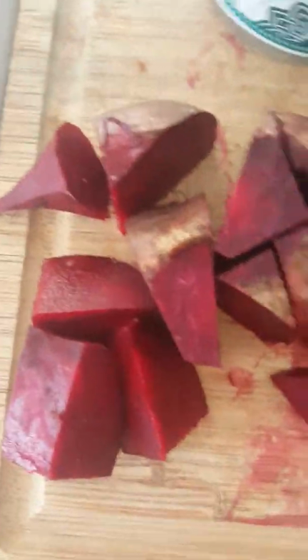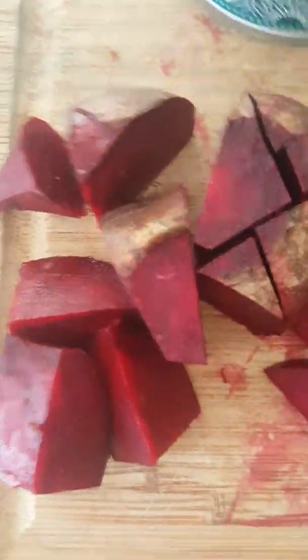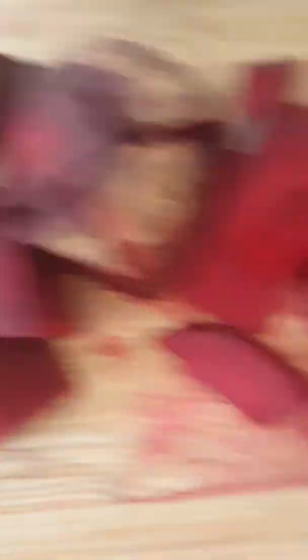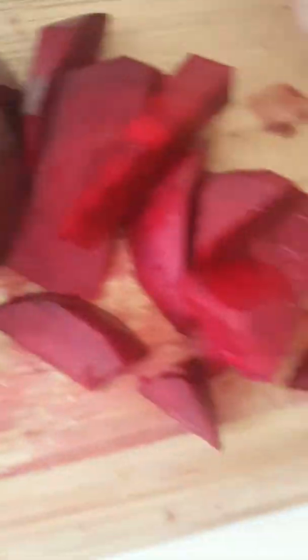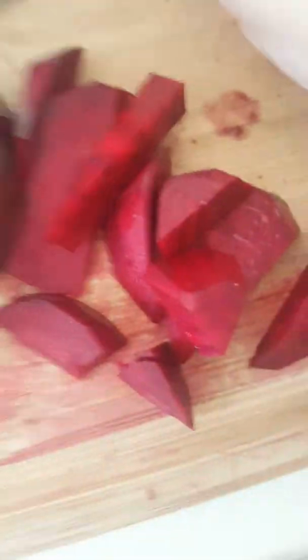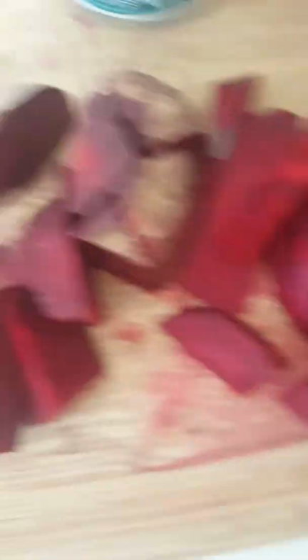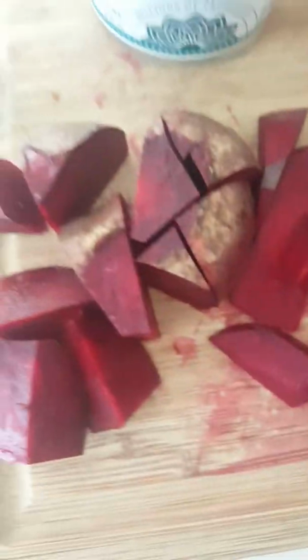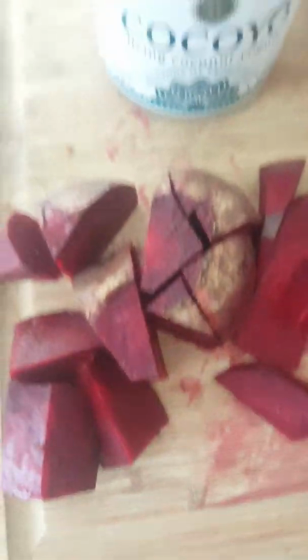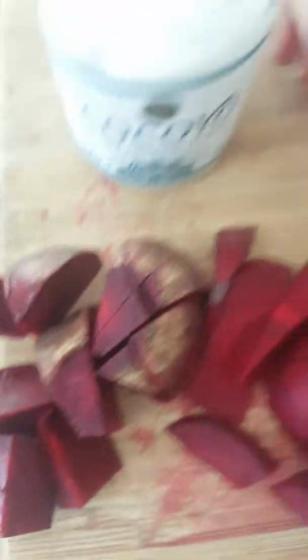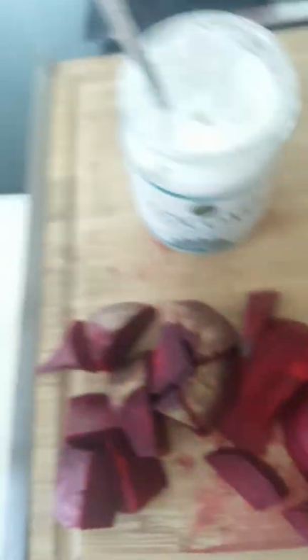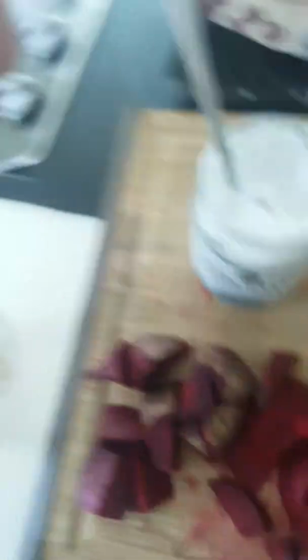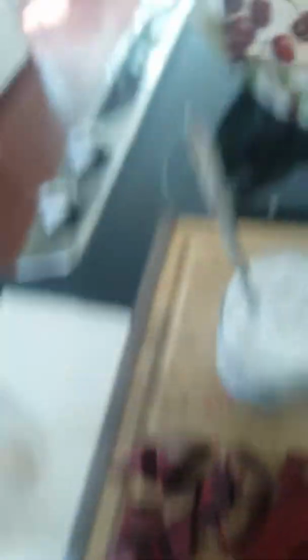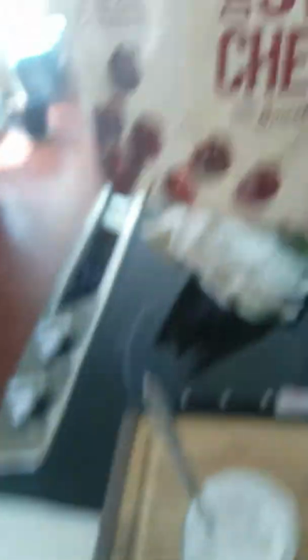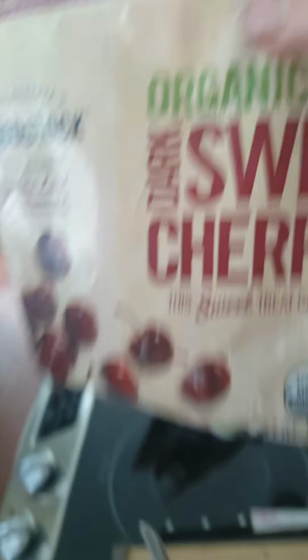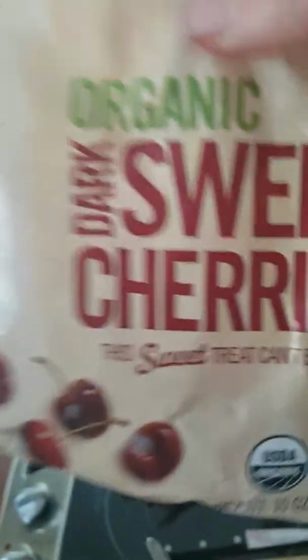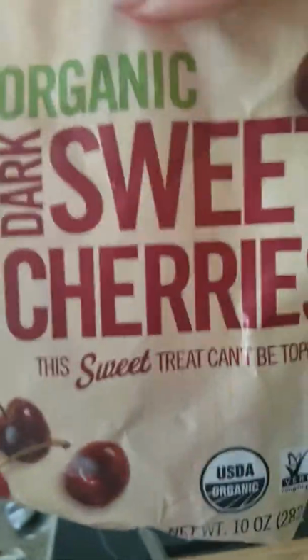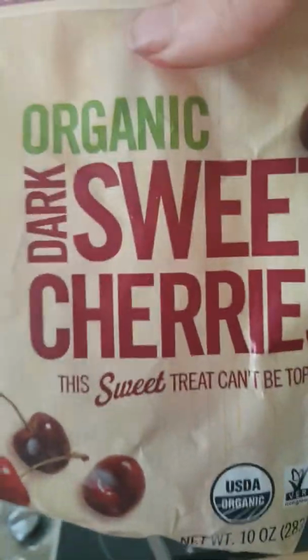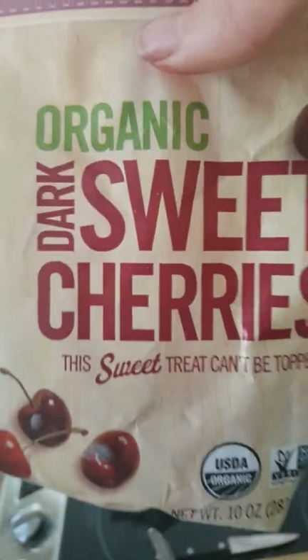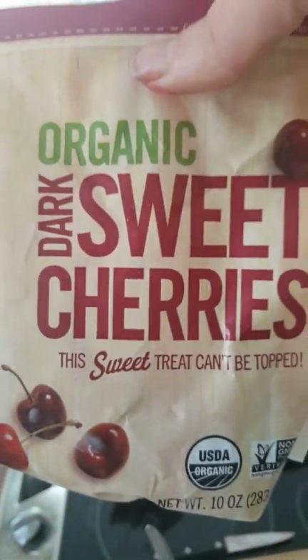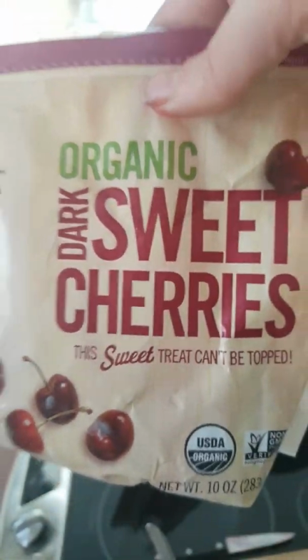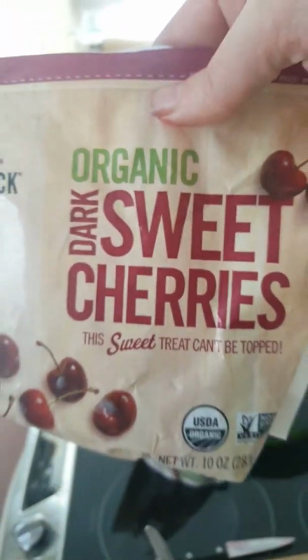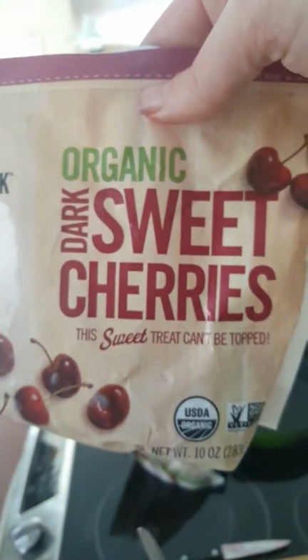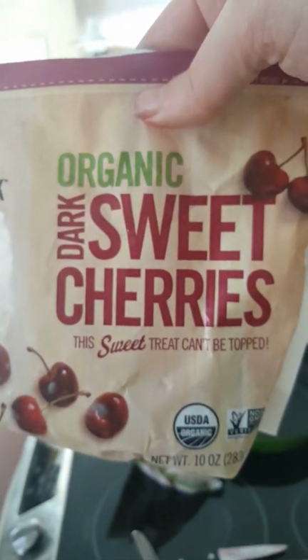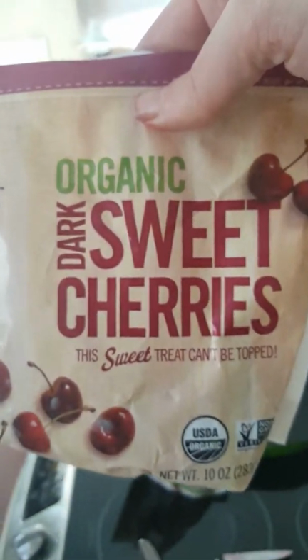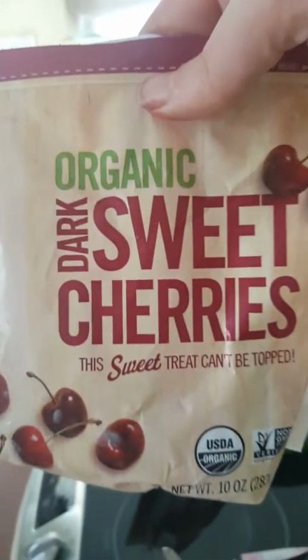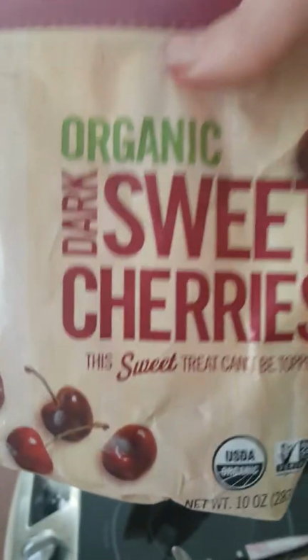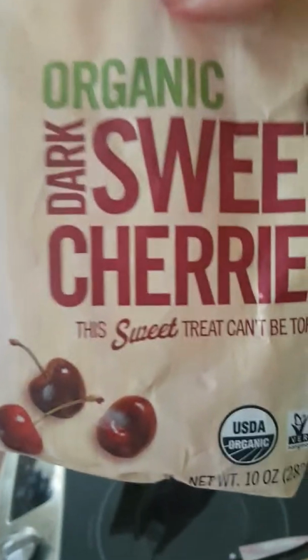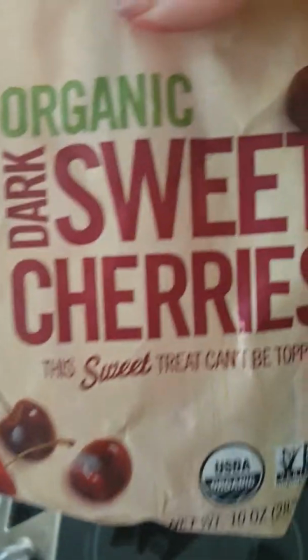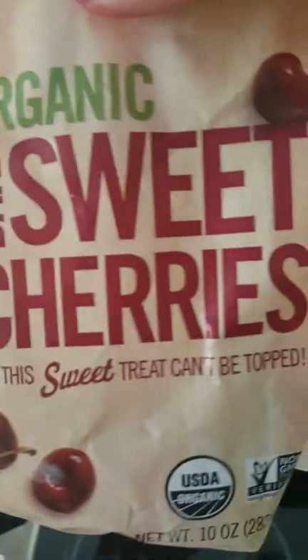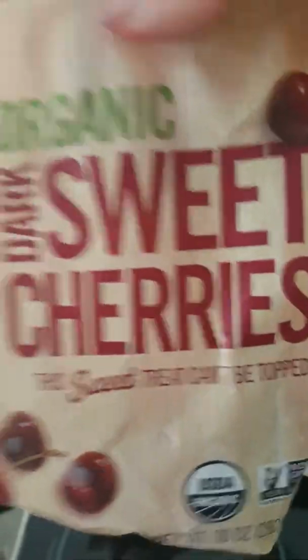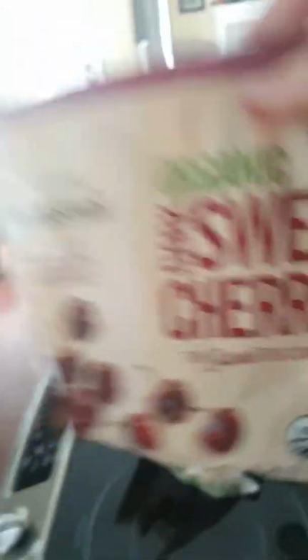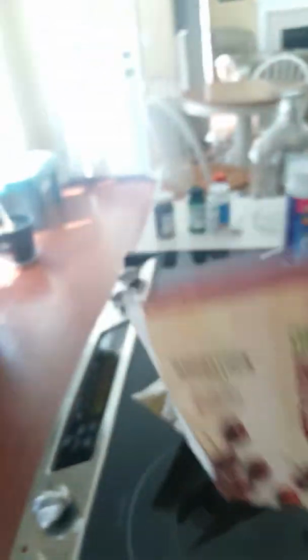The beet is super good for methylation, and I'm going to add these organic dark sweet cherries, which I'm craving like crazy.